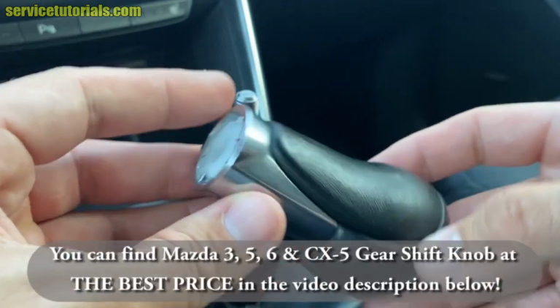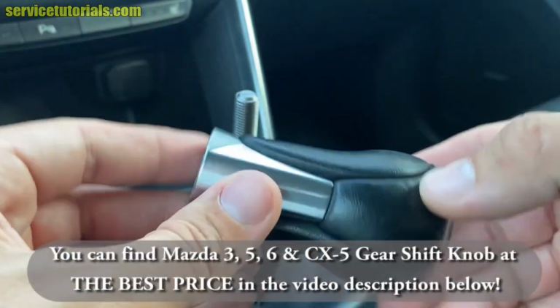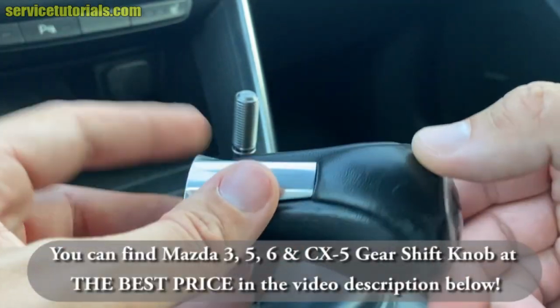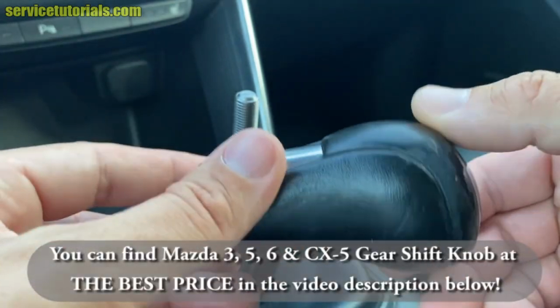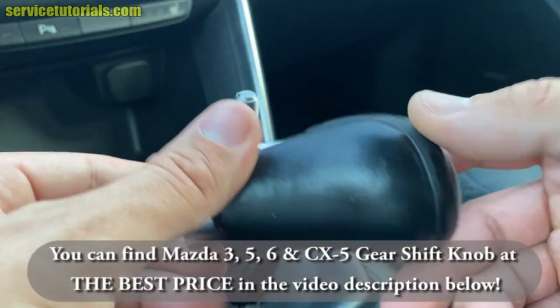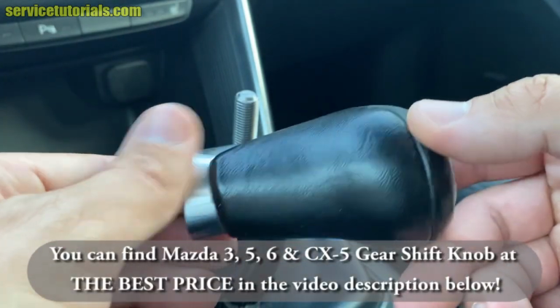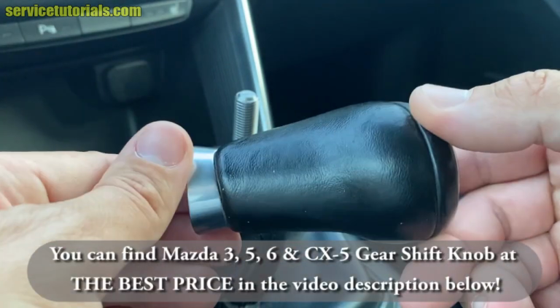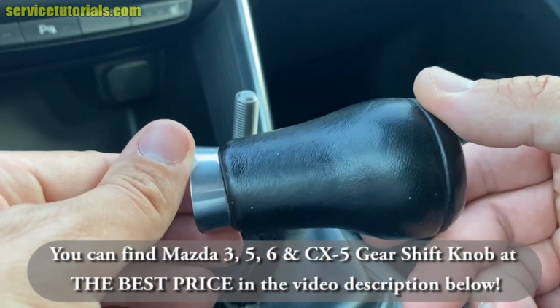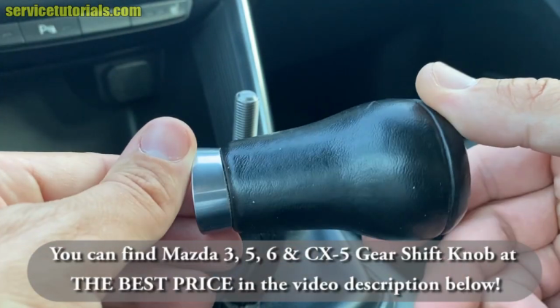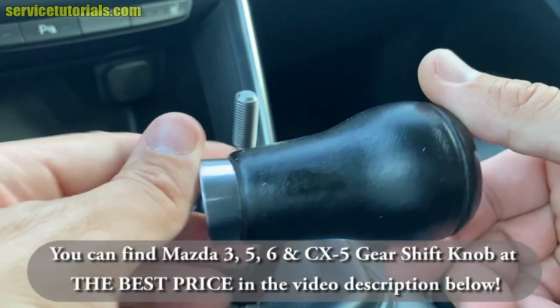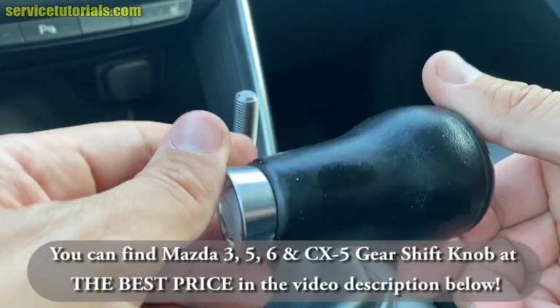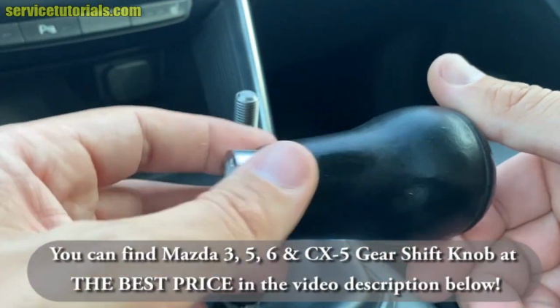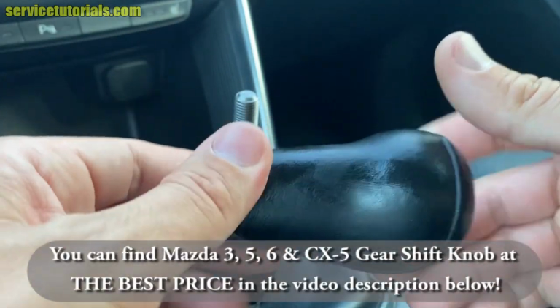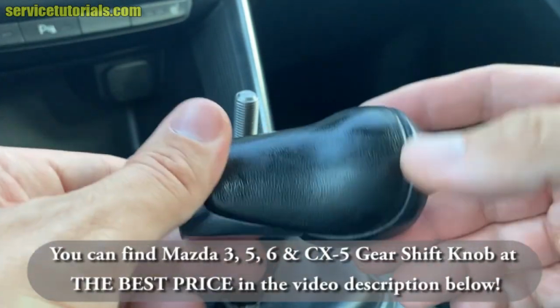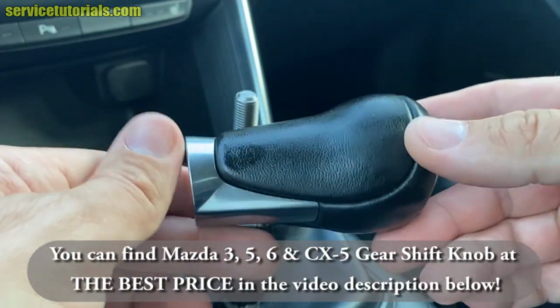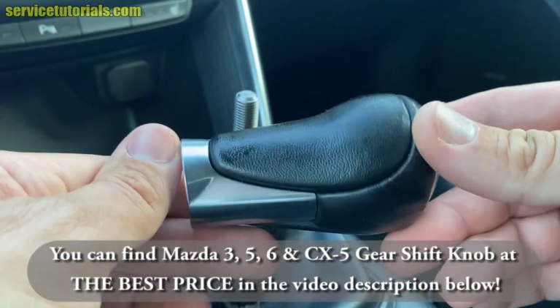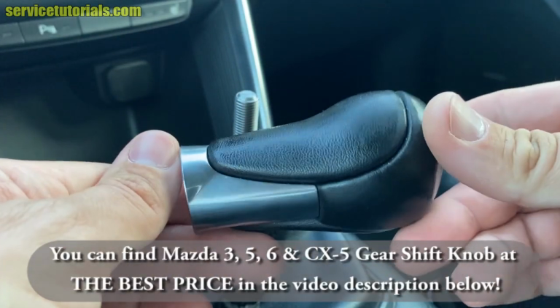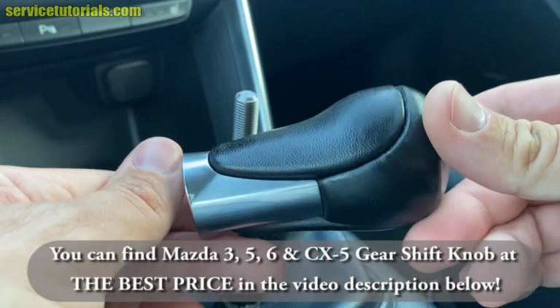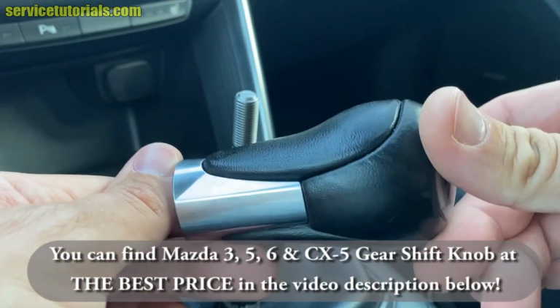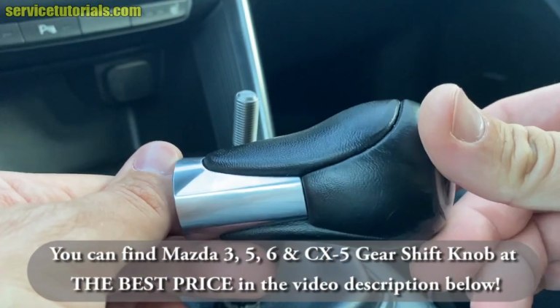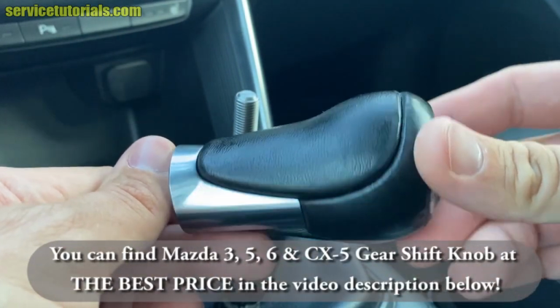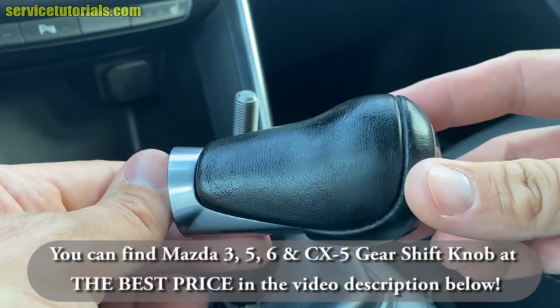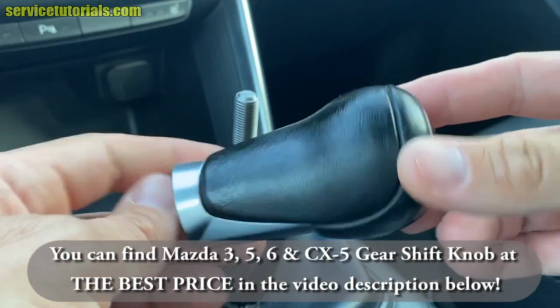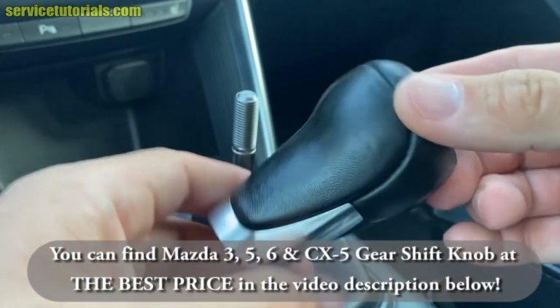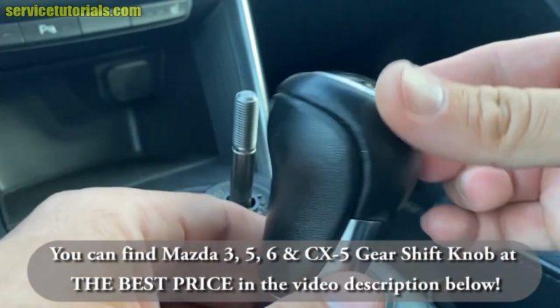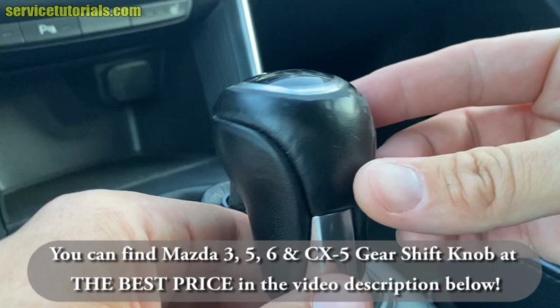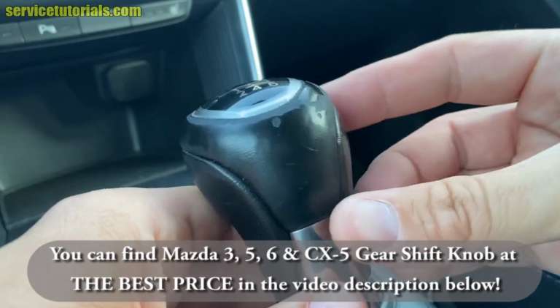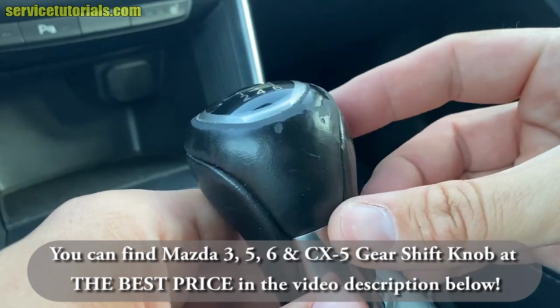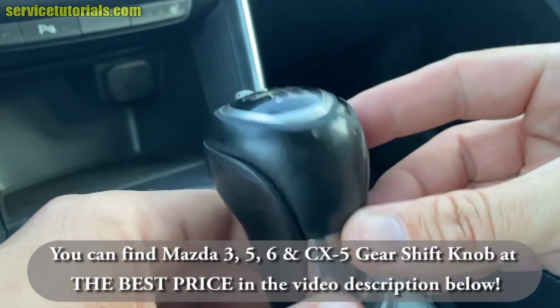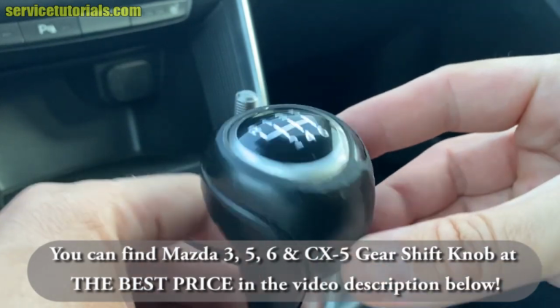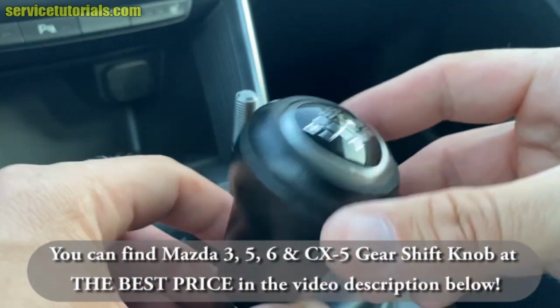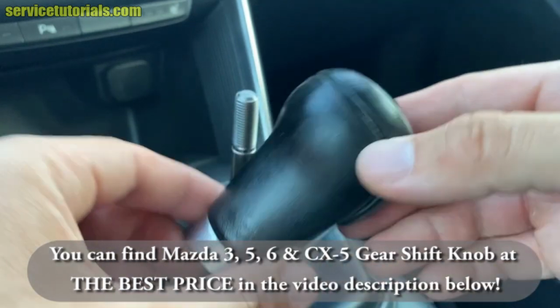You can find a new gearshift knob like this at the best price in the video description below.